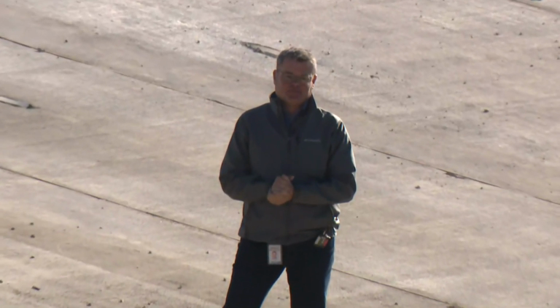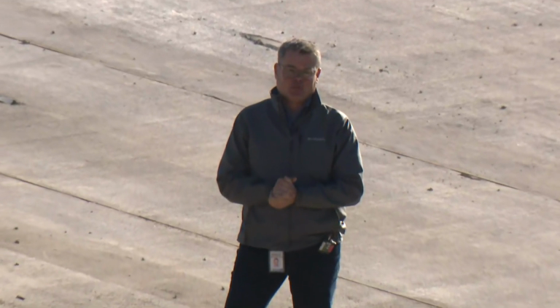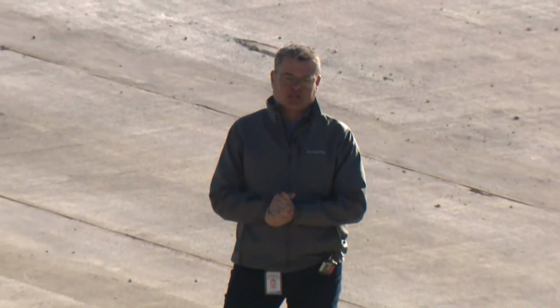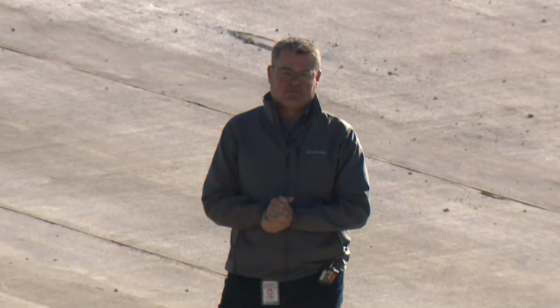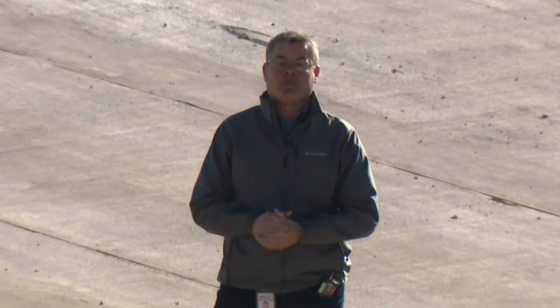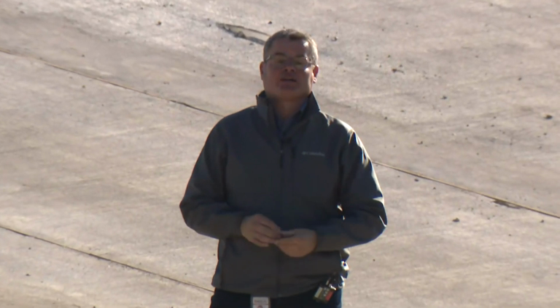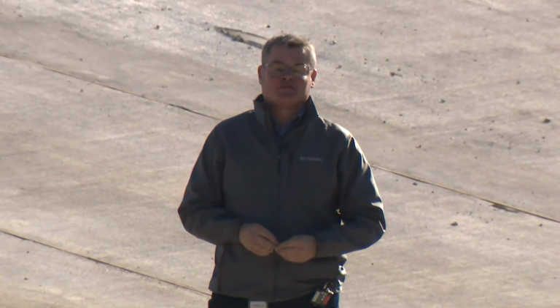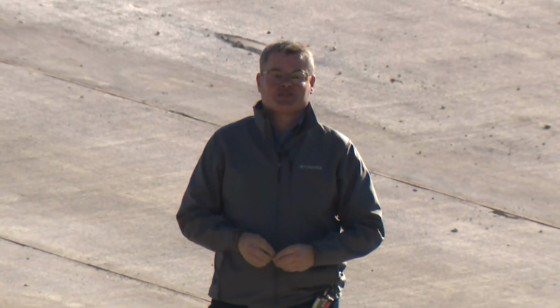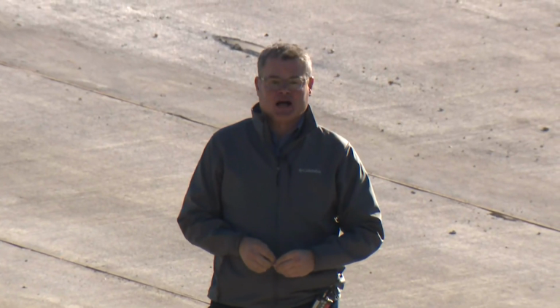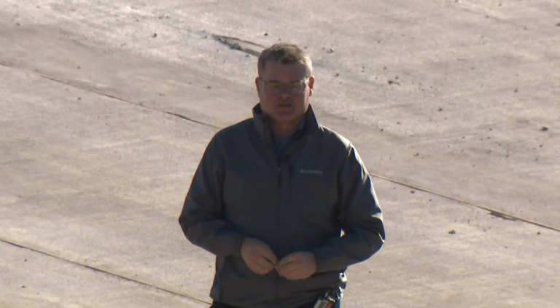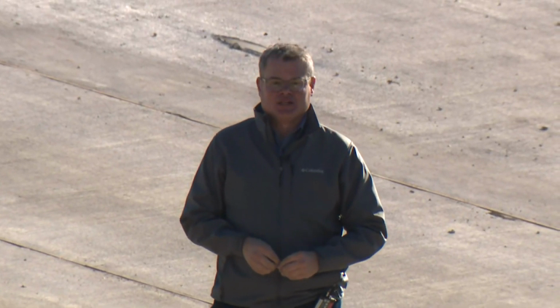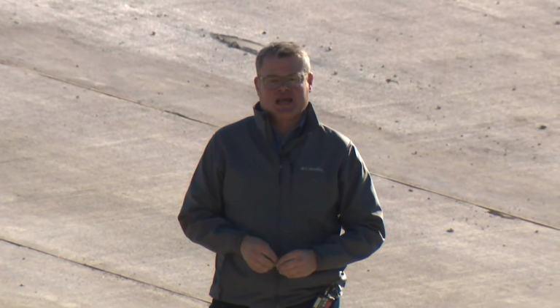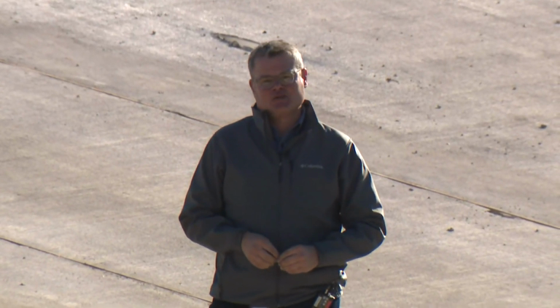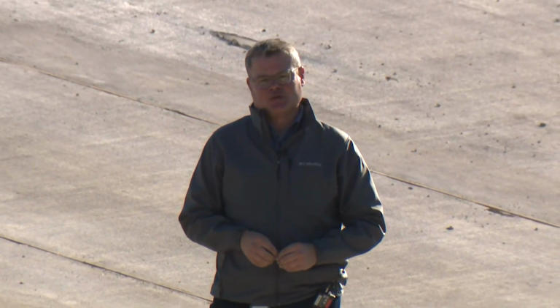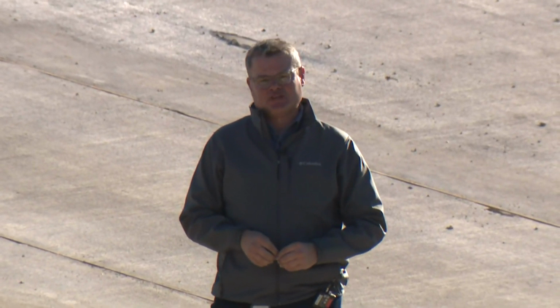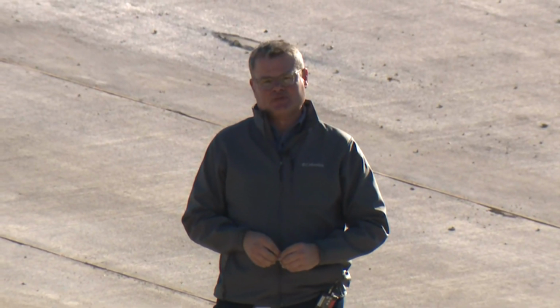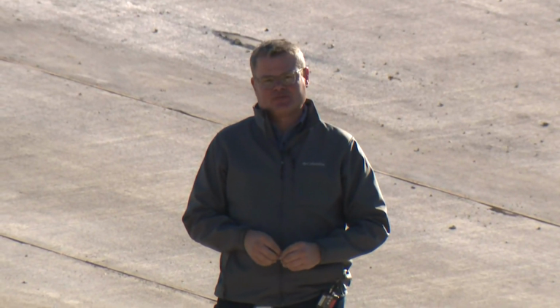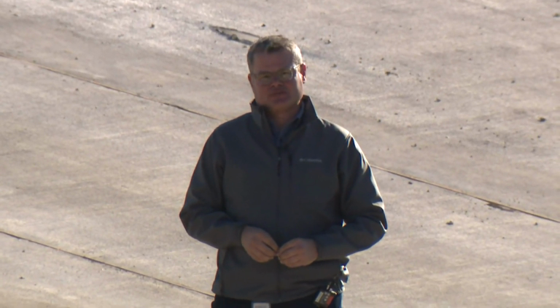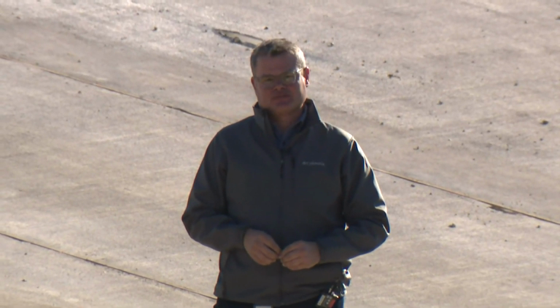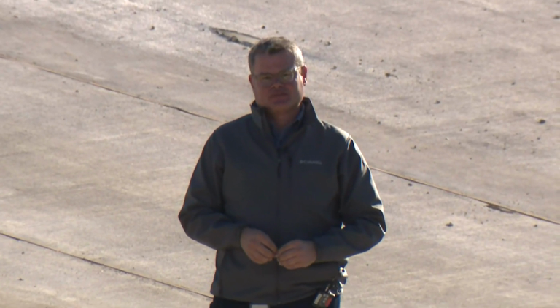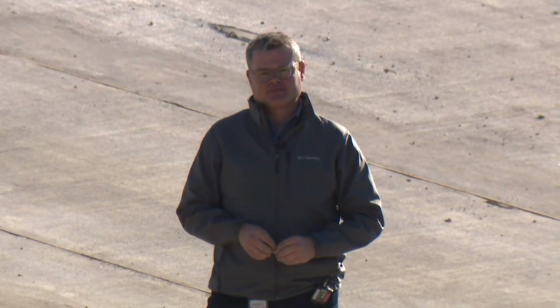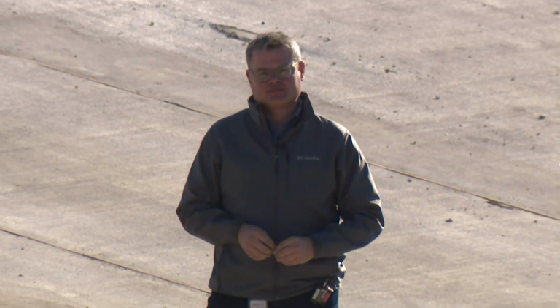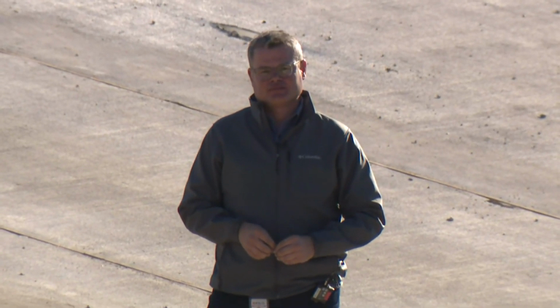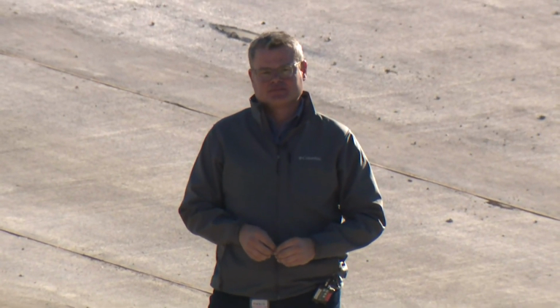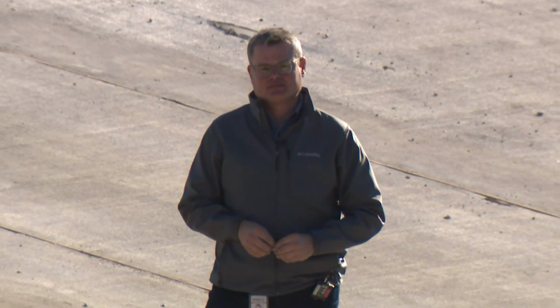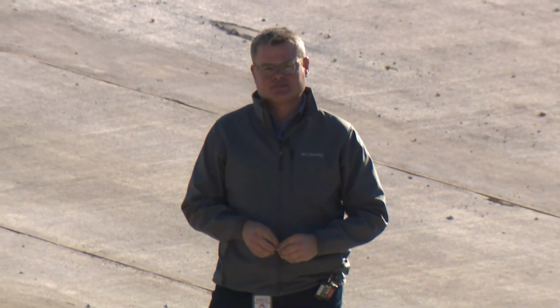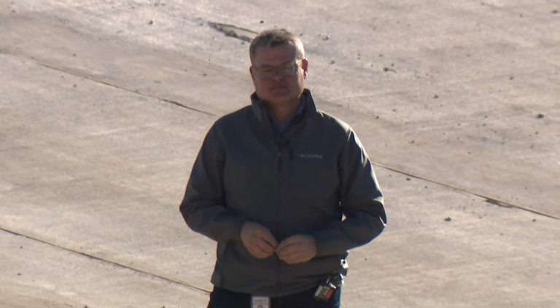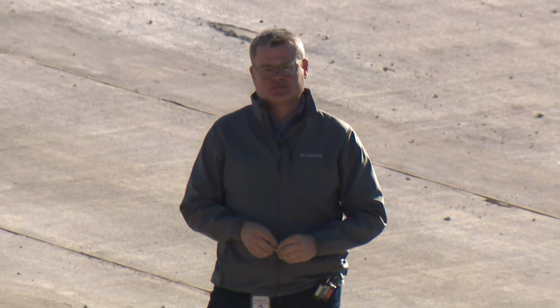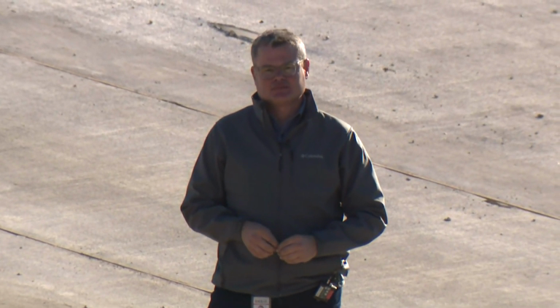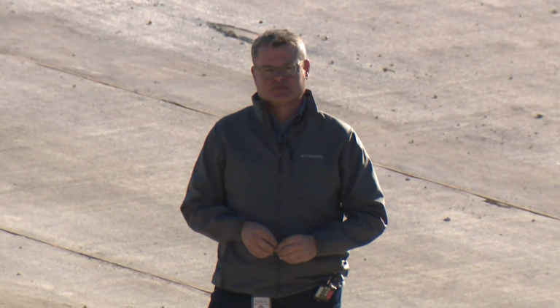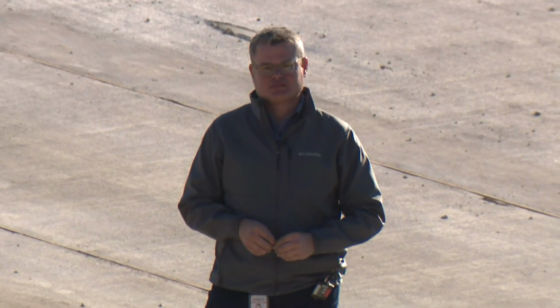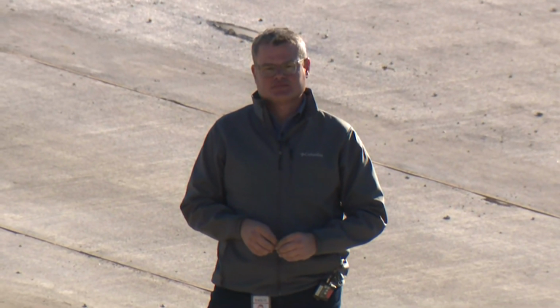Reporting live from Meyerland, Jason Miles, KHOU 11 News. Jason Miles giving us good perspective on just how large that basin is.